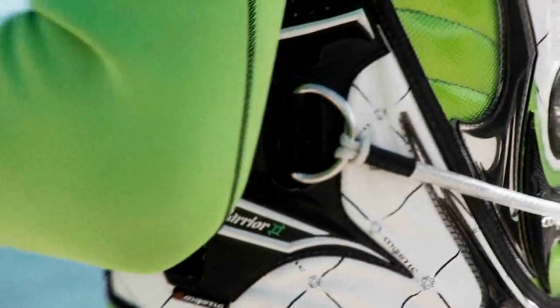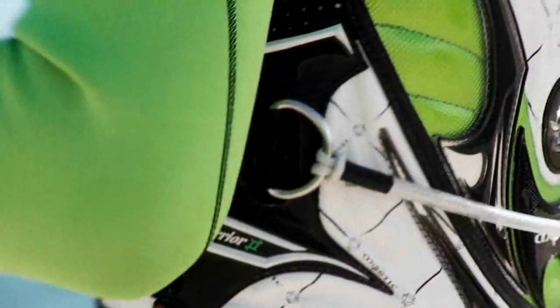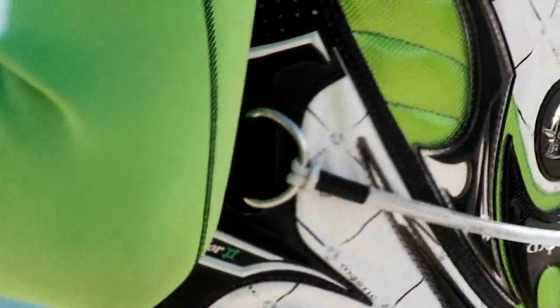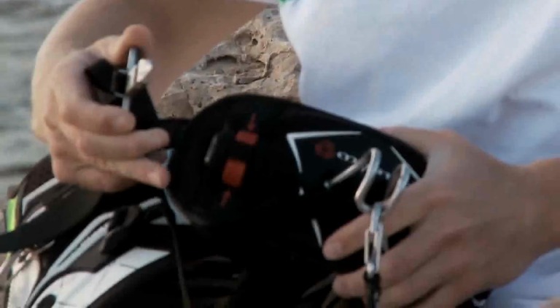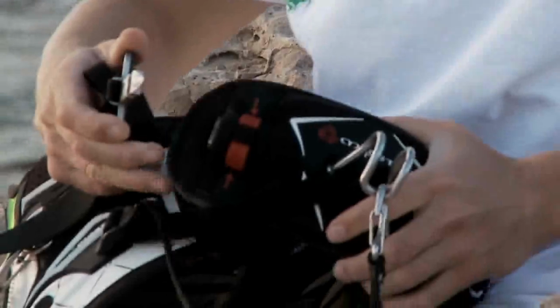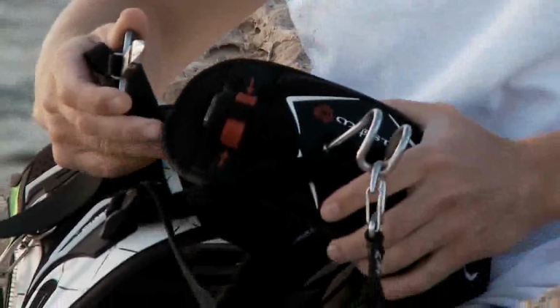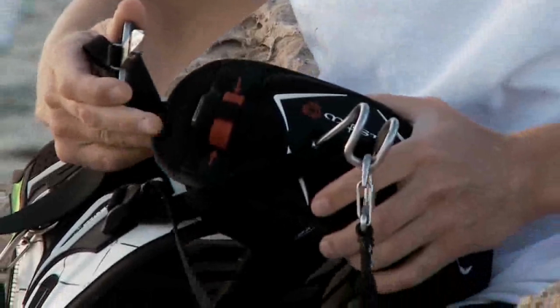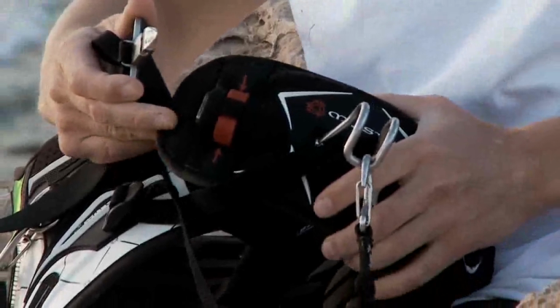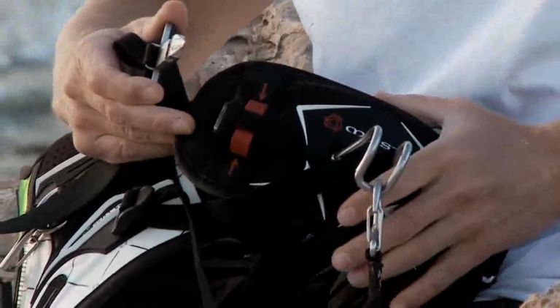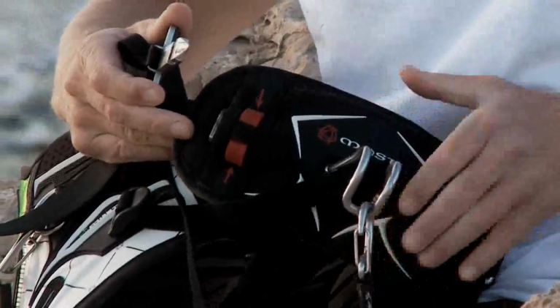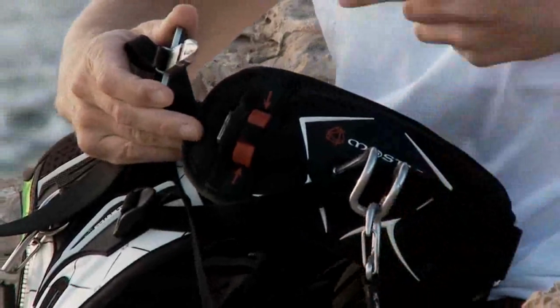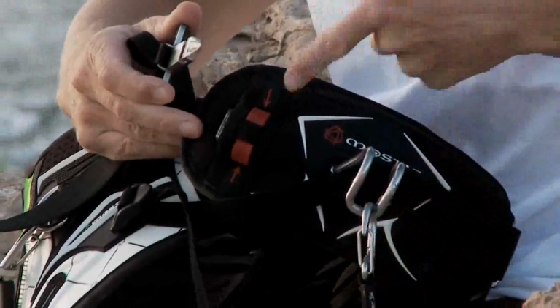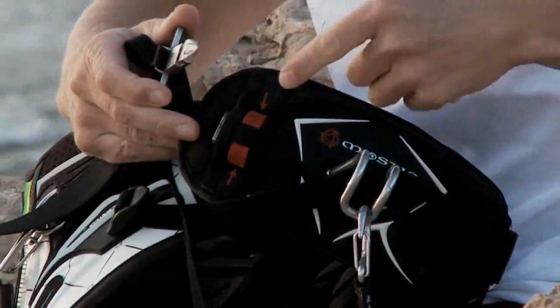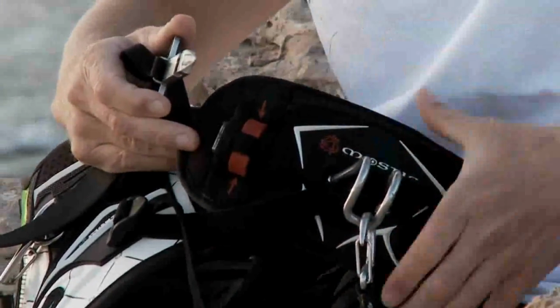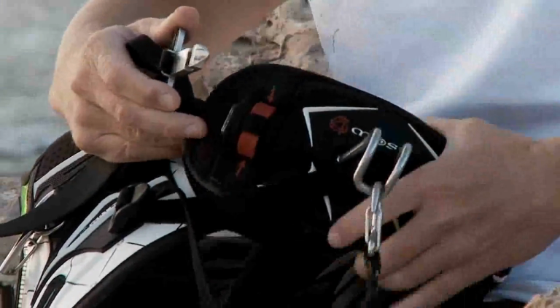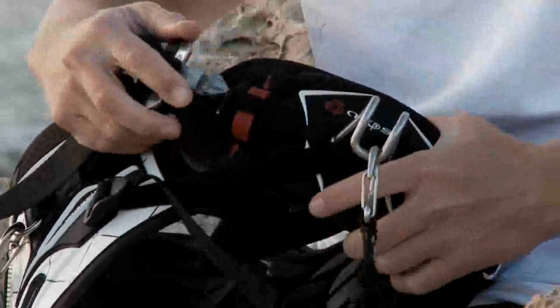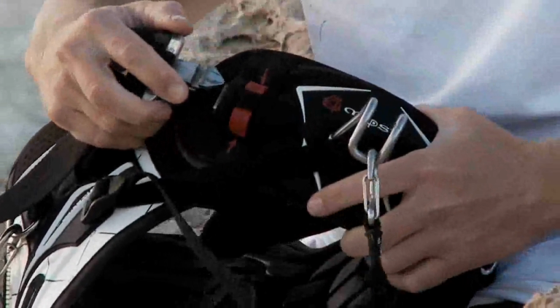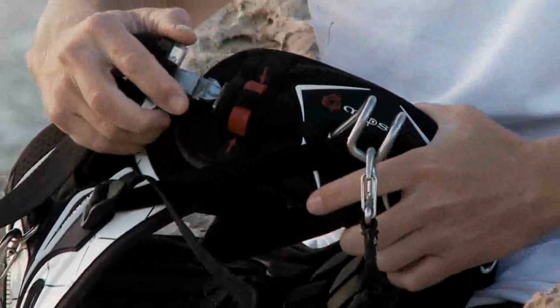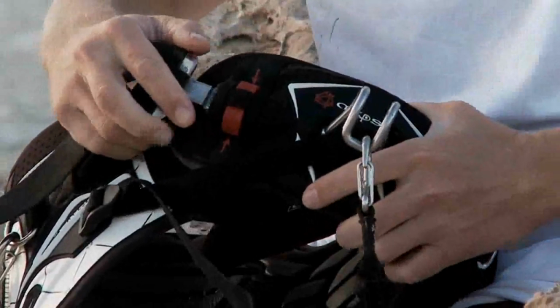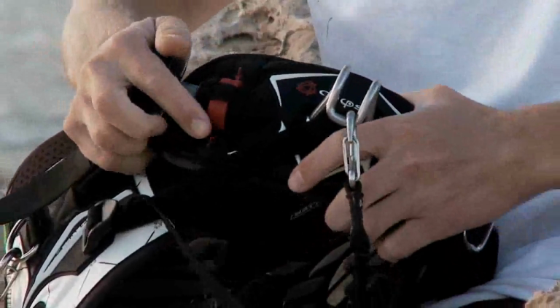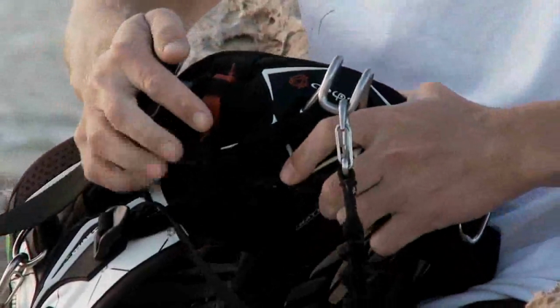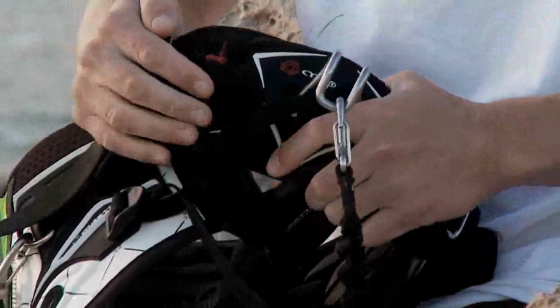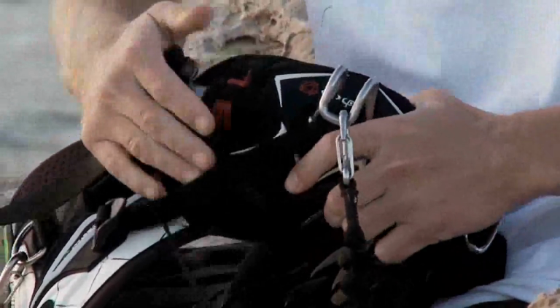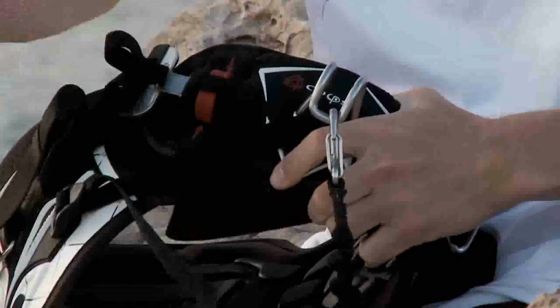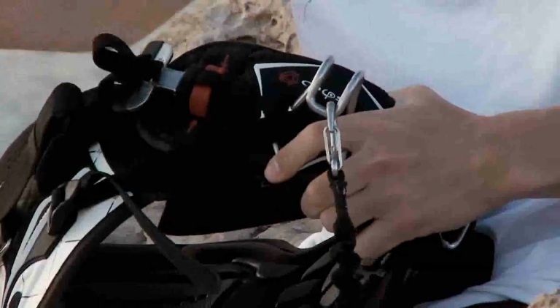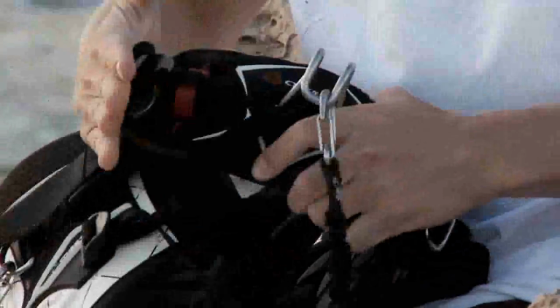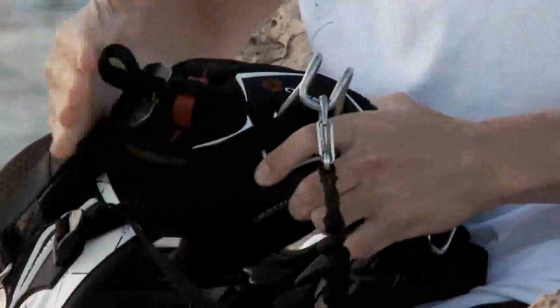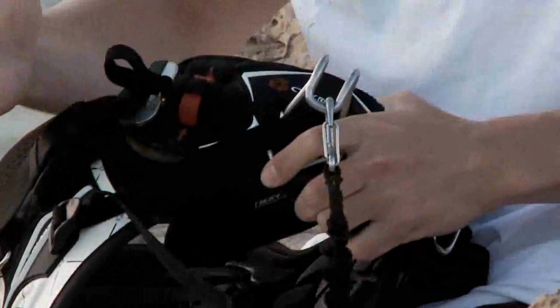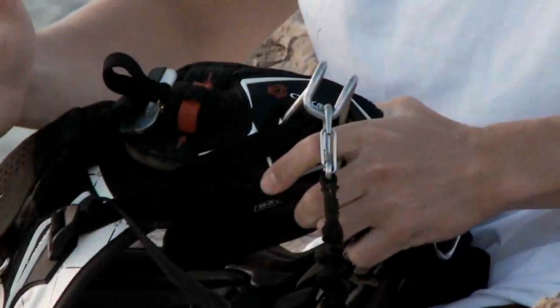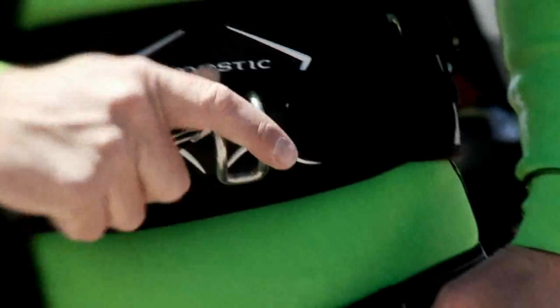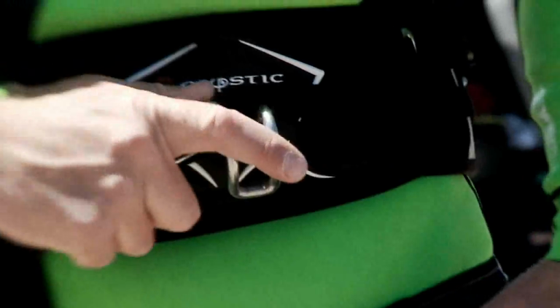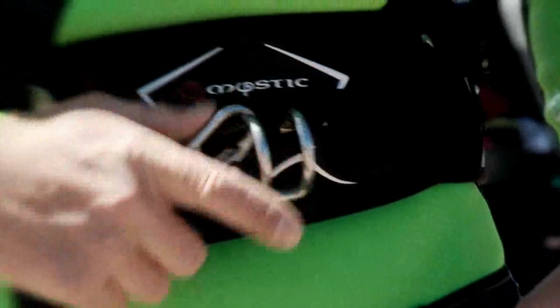Some new features on this harness include the clicker bar — fast in and out, super easy.